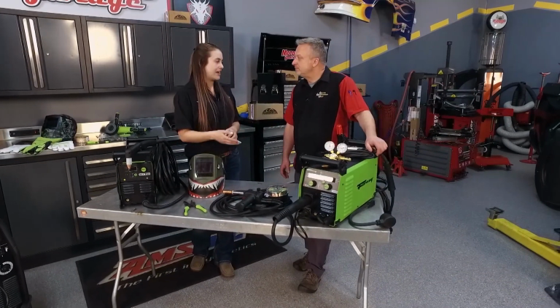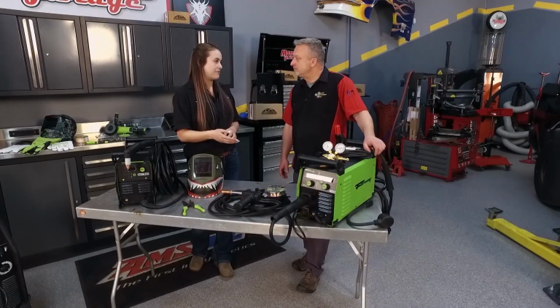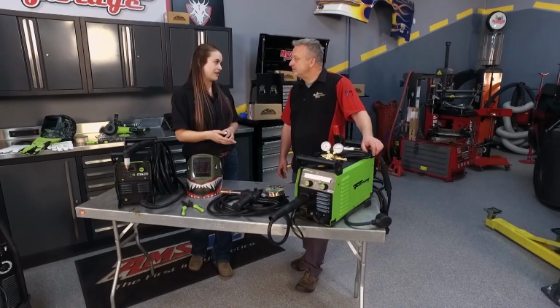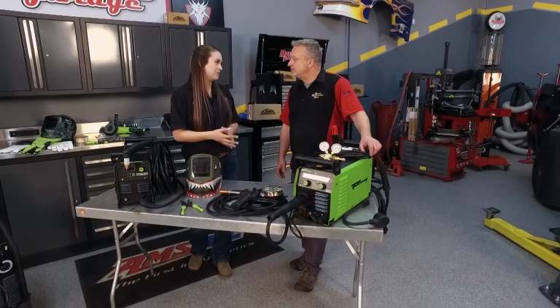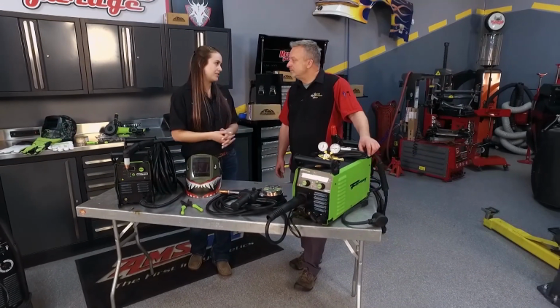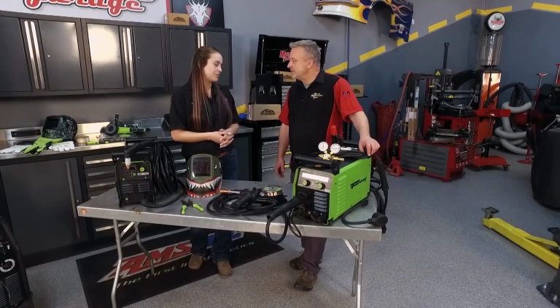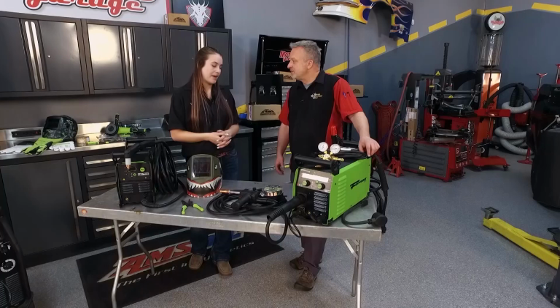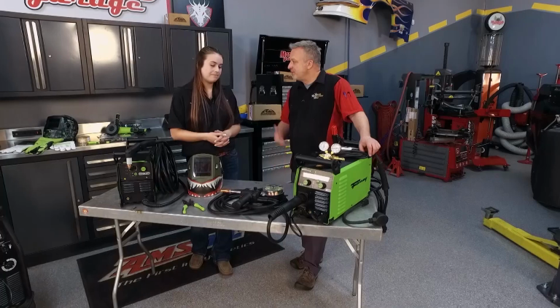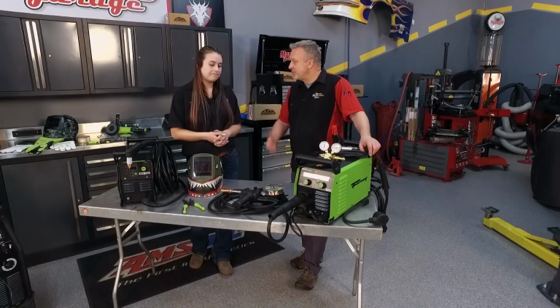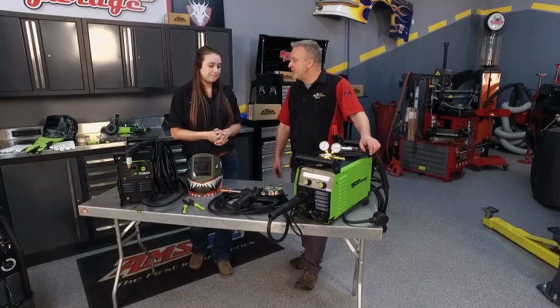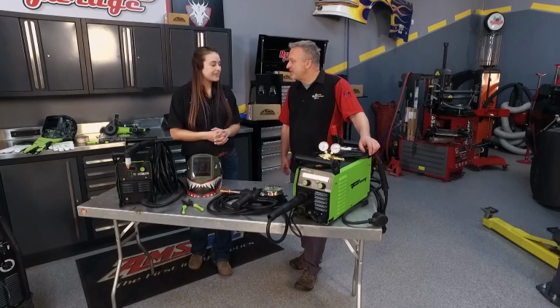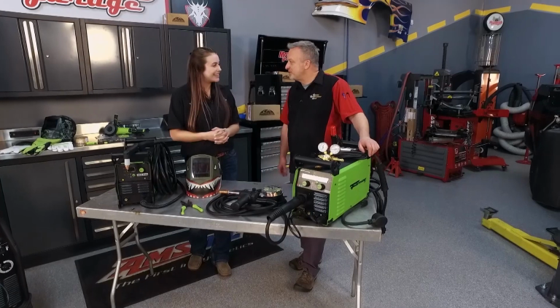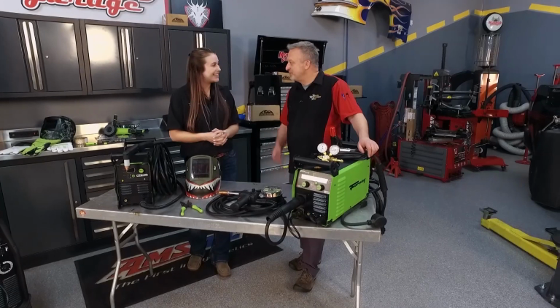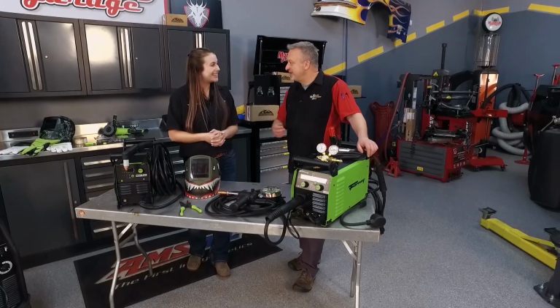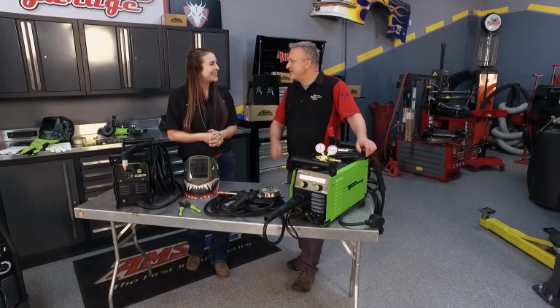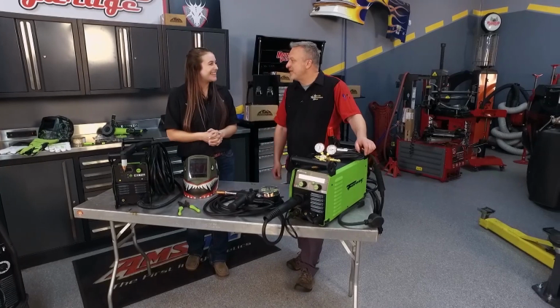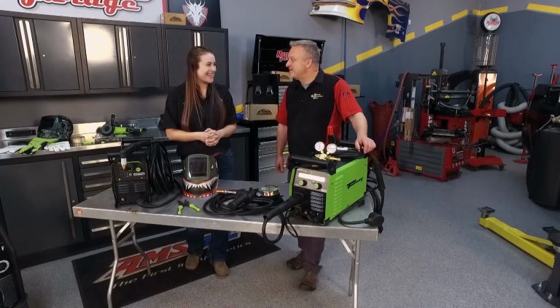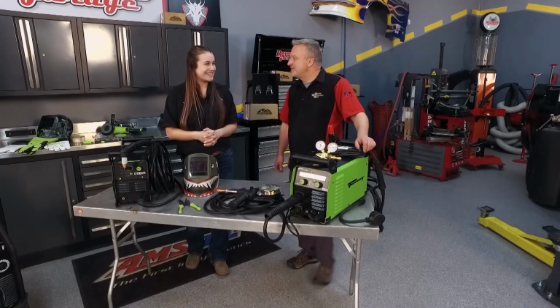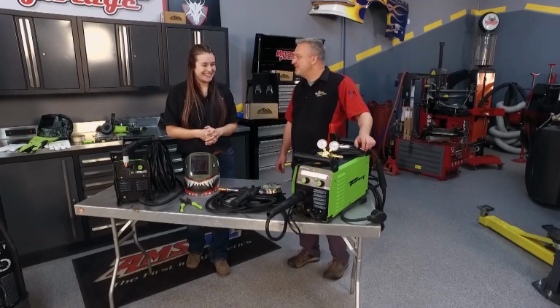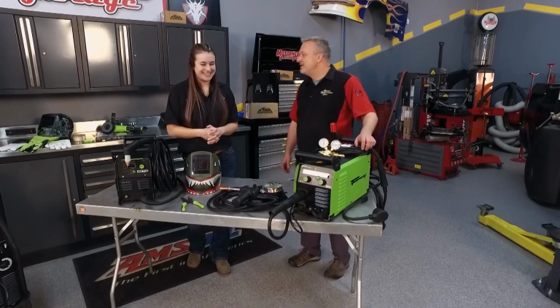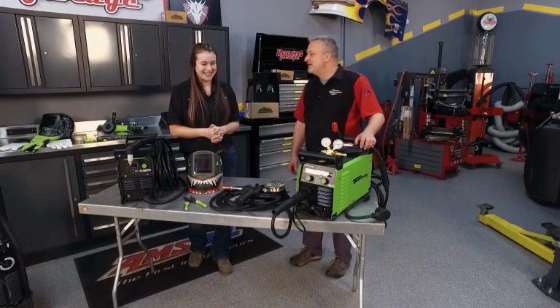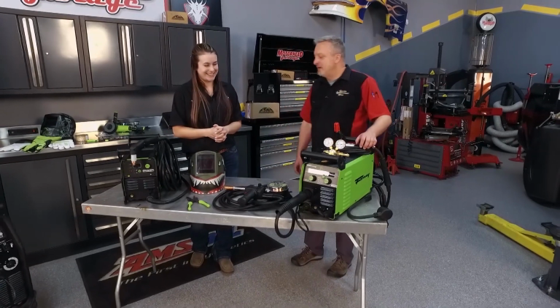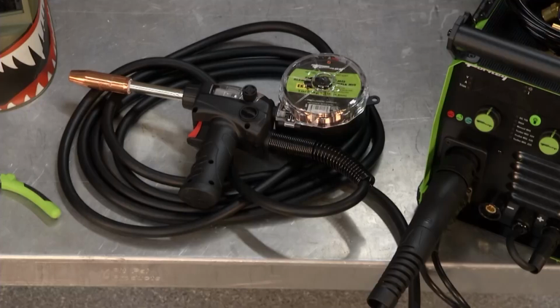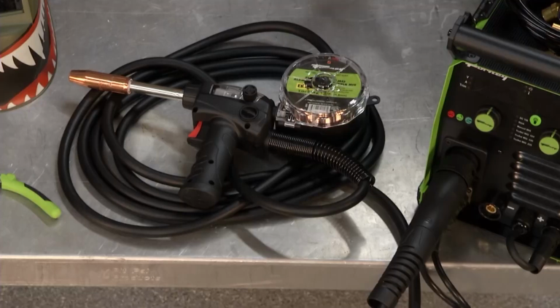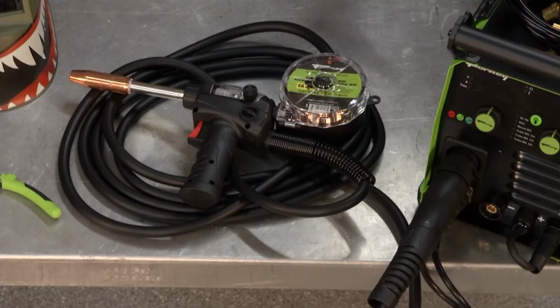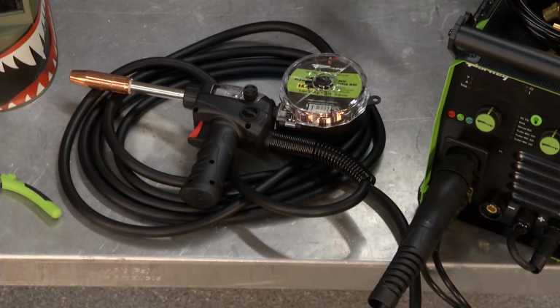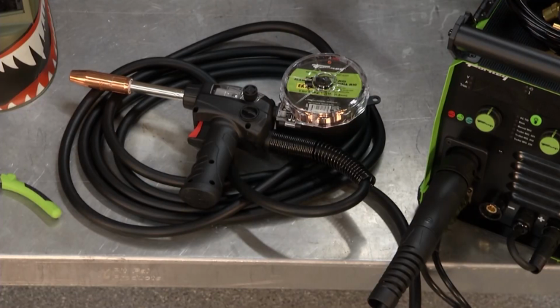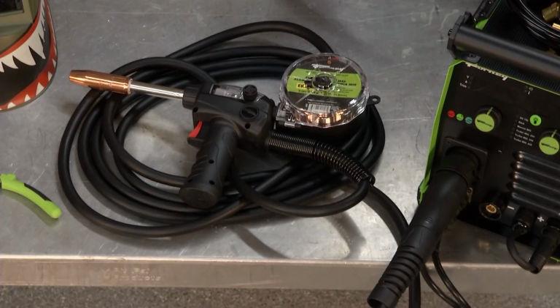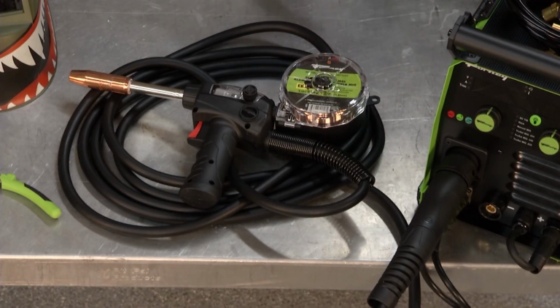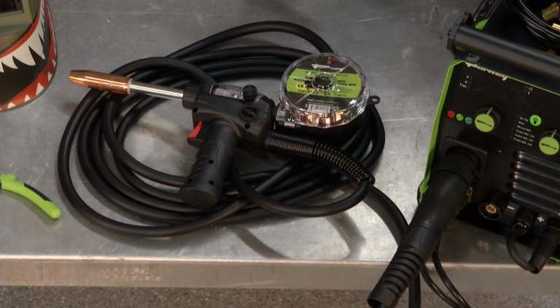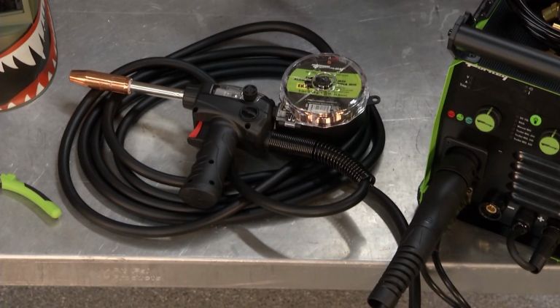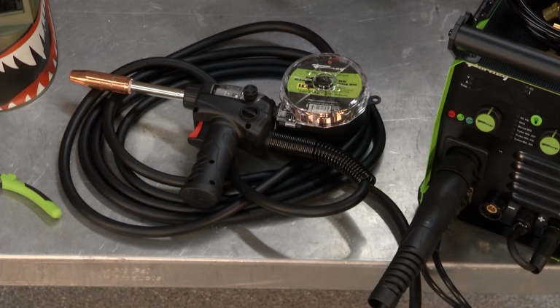We didn't want to completely take that away, so you still have options to adjust it. We also have a manual mode for people who really want control. And this is the basic spool gun here.